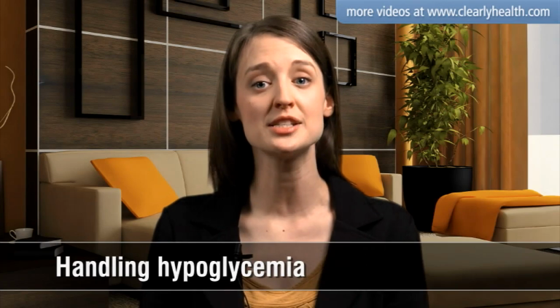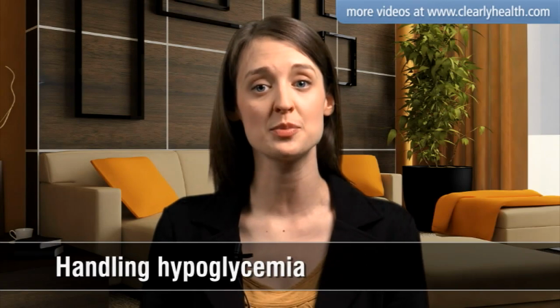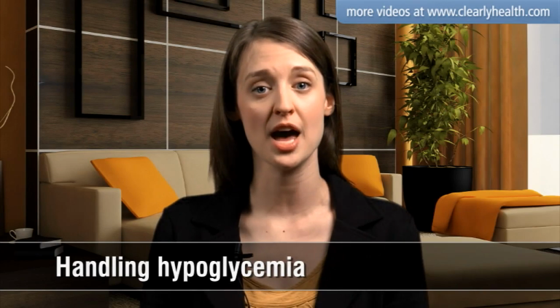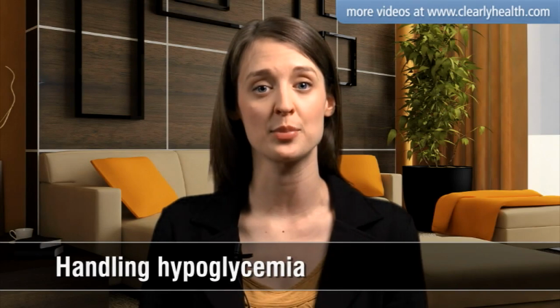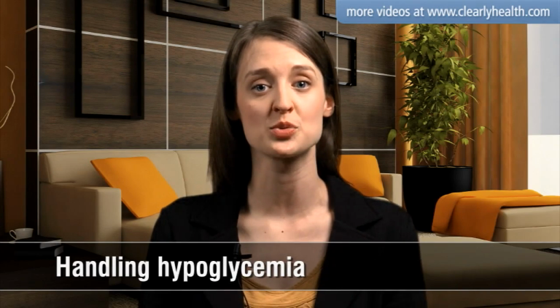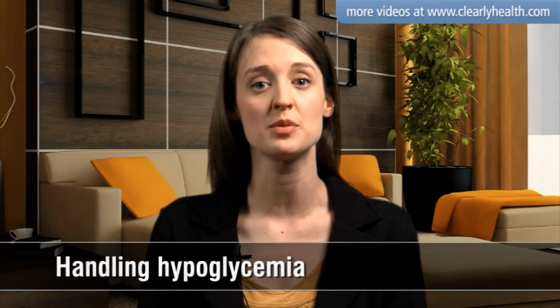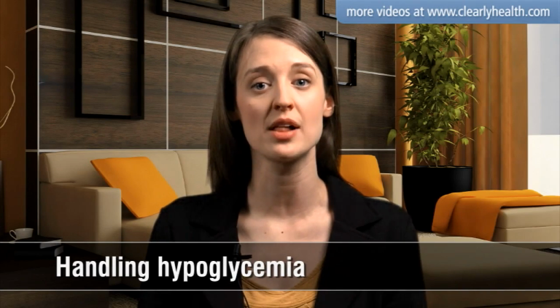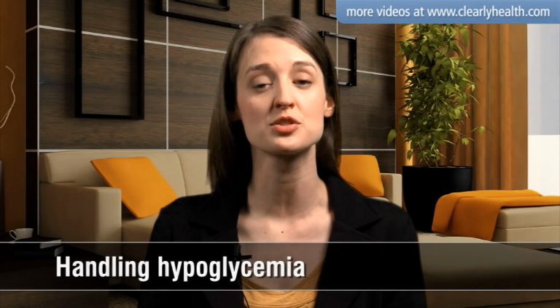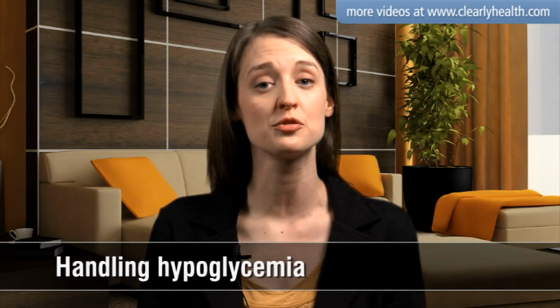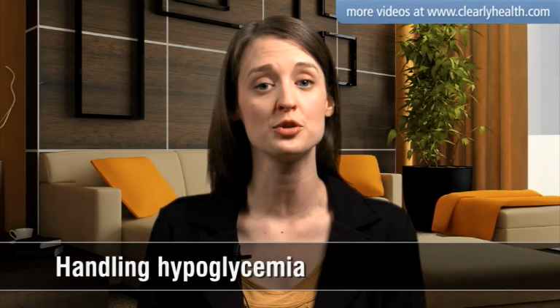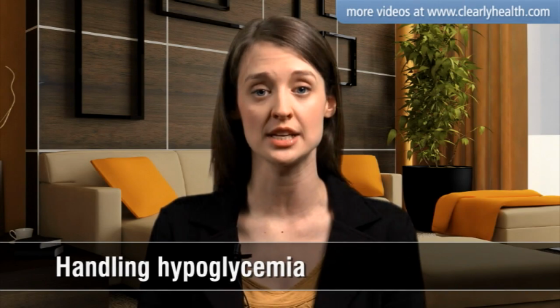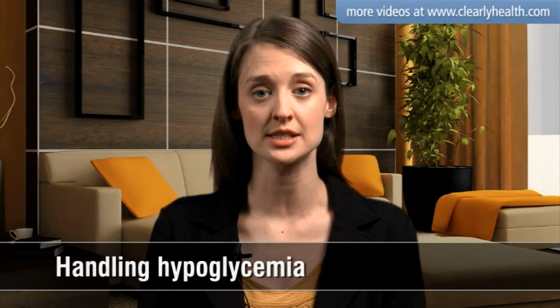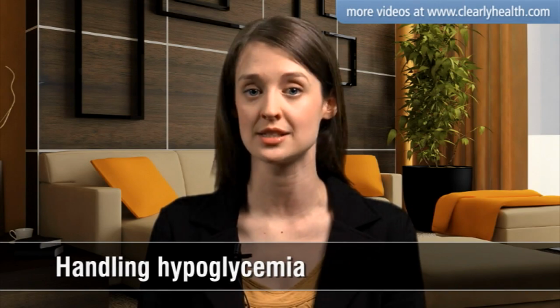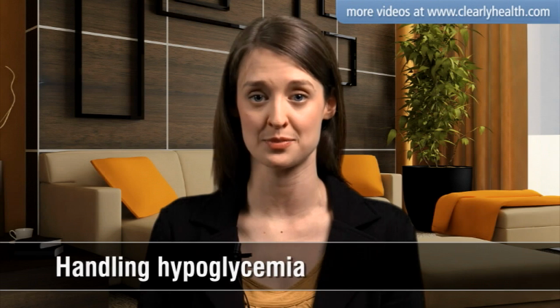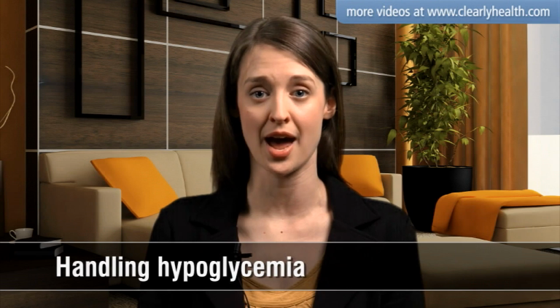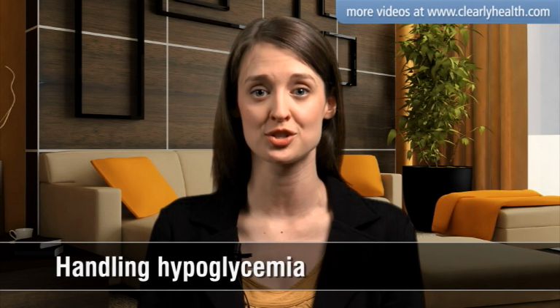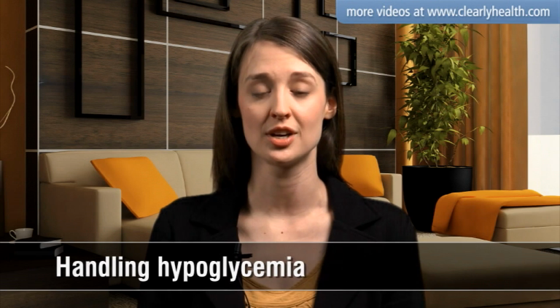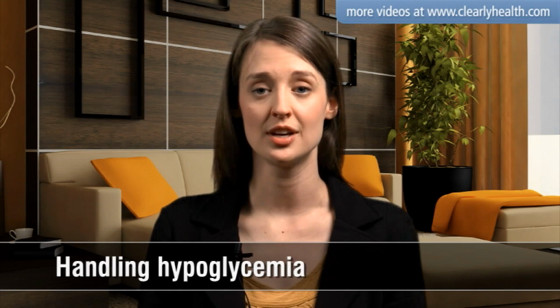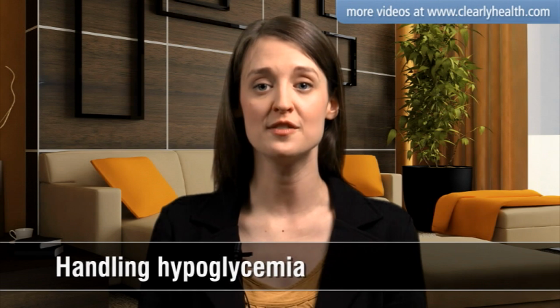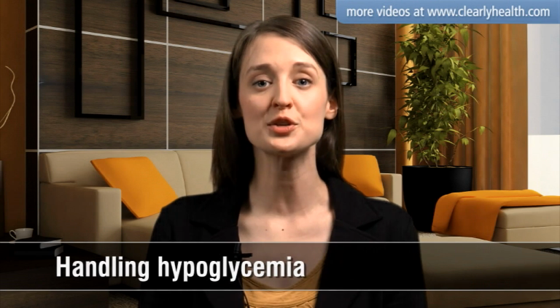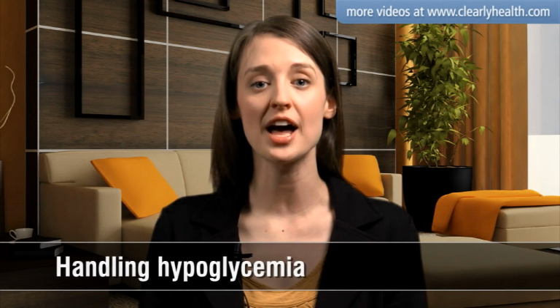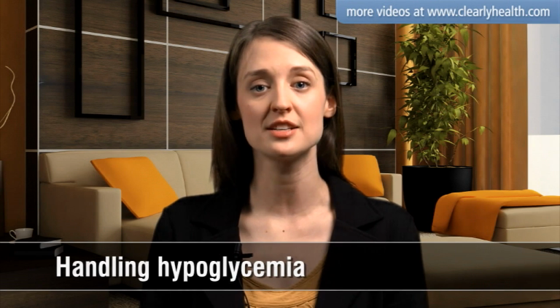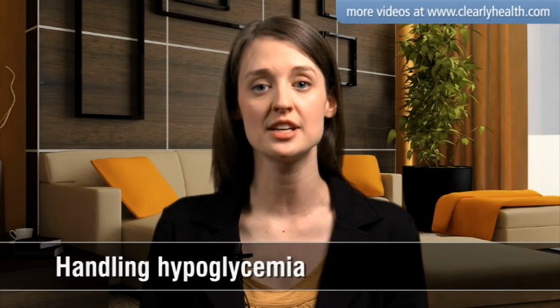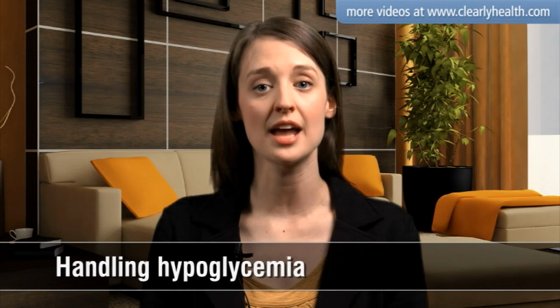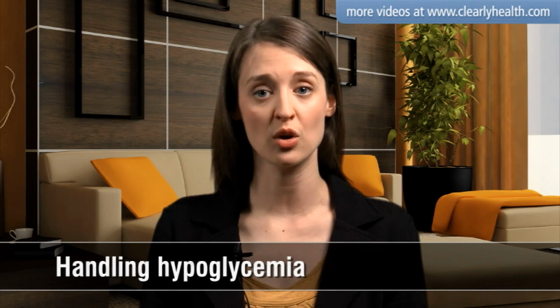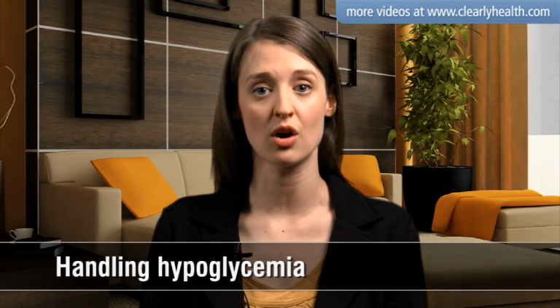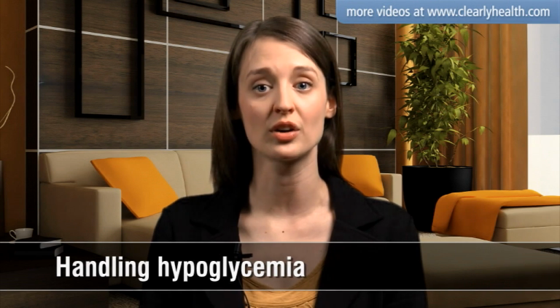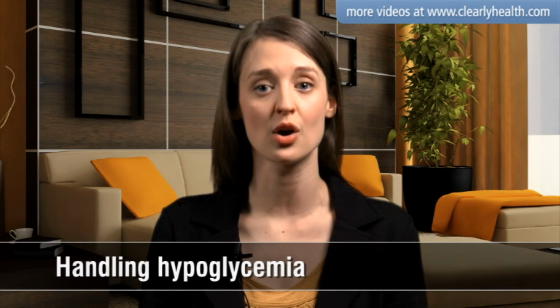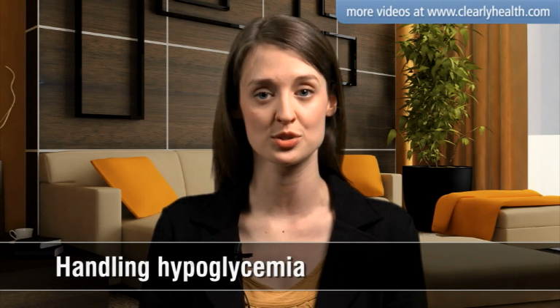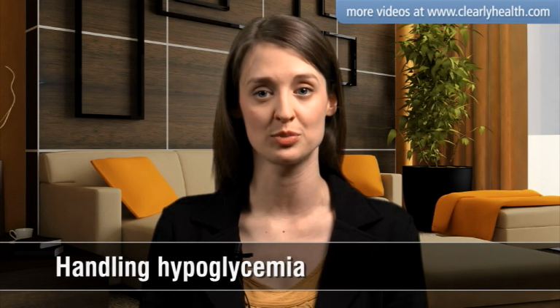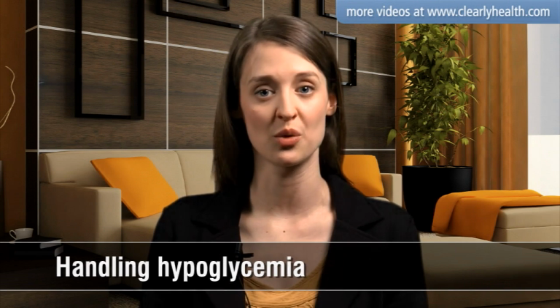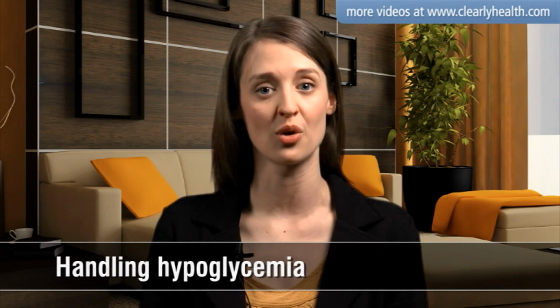Hypoglycemia happens when the balance of food and insulin doesn't match. Physical activity and alcohol can also play a role.